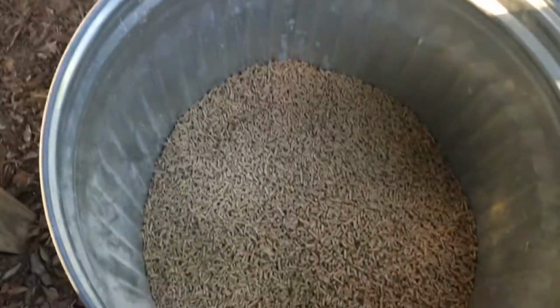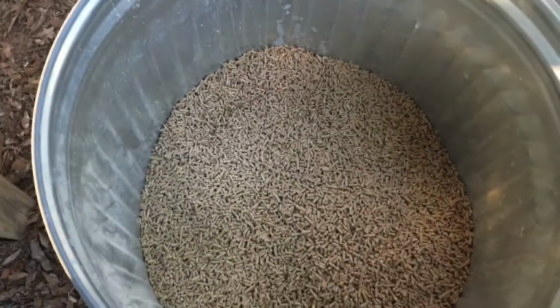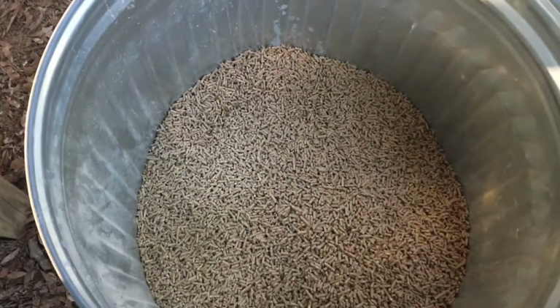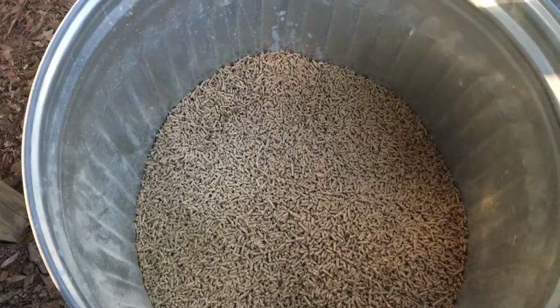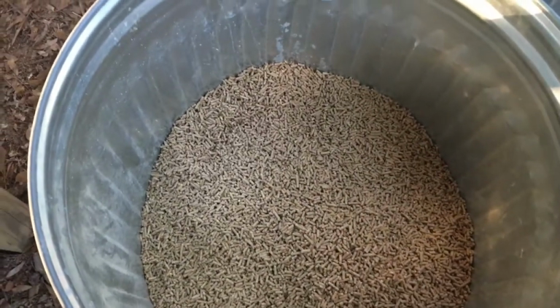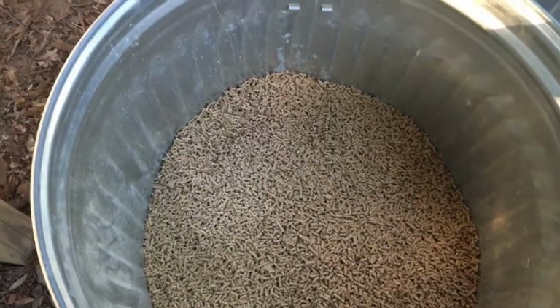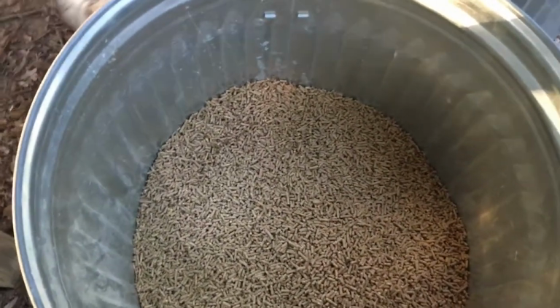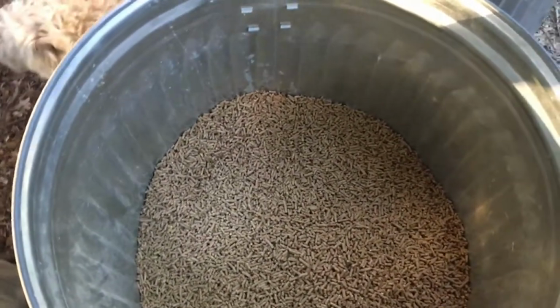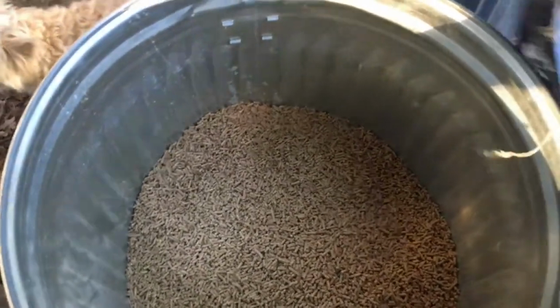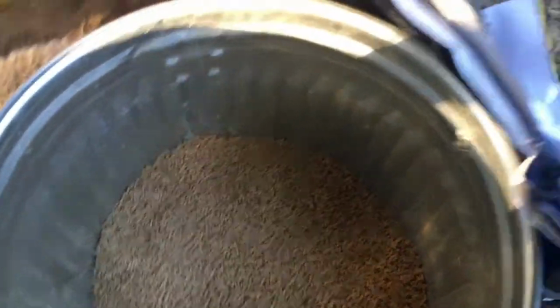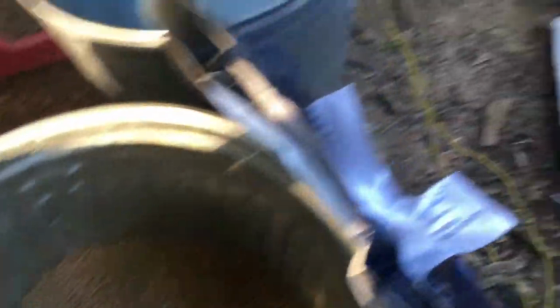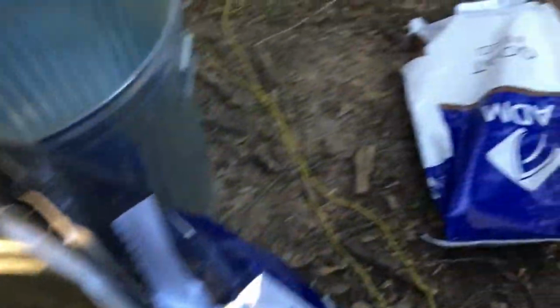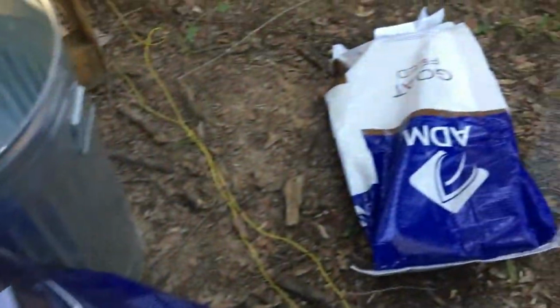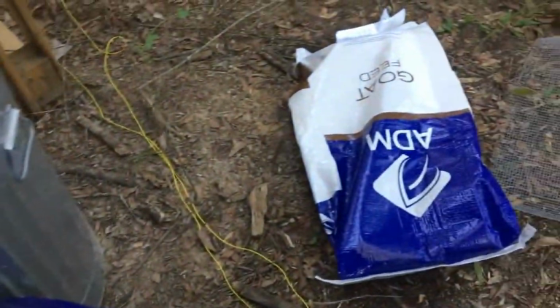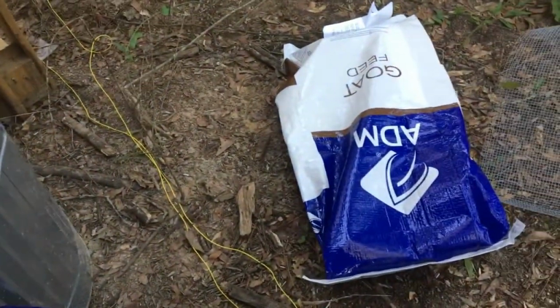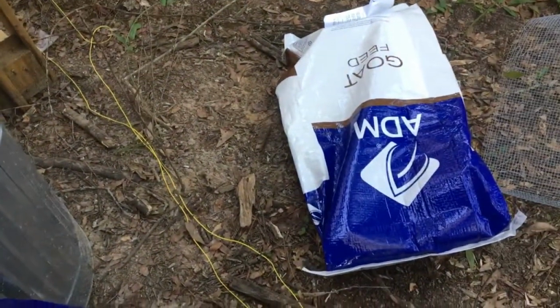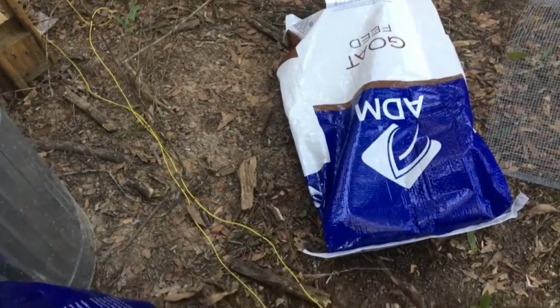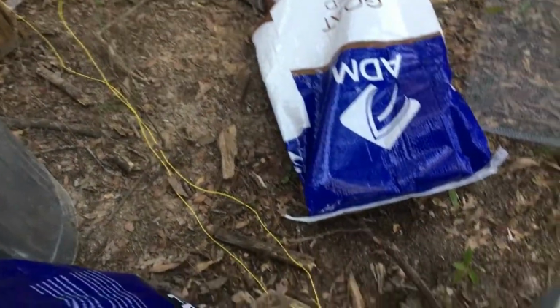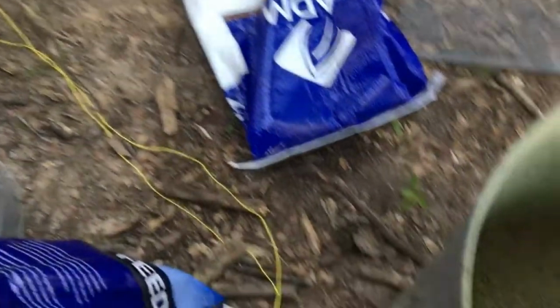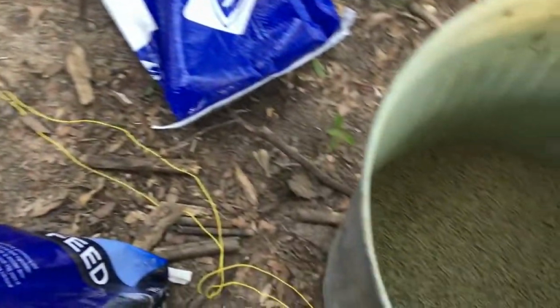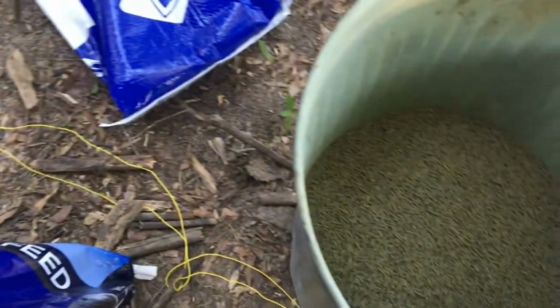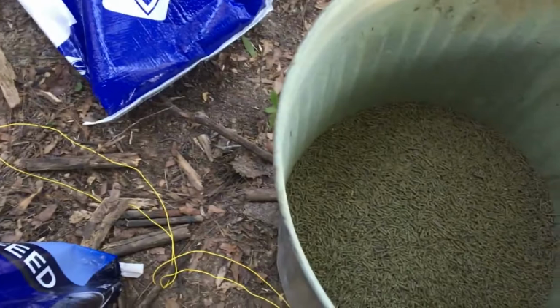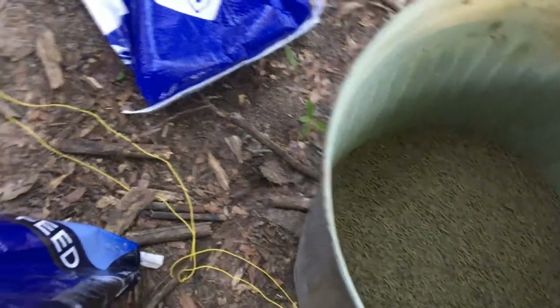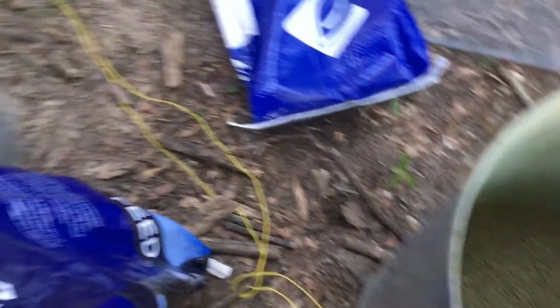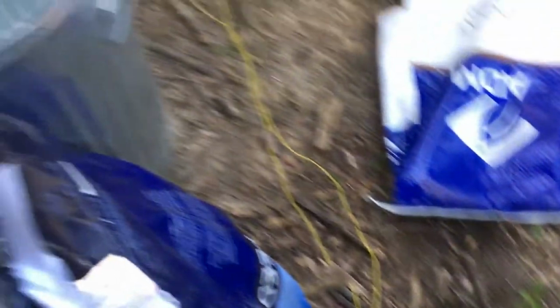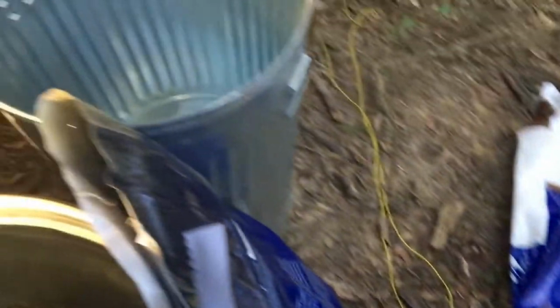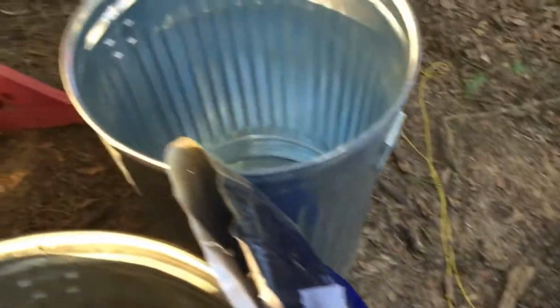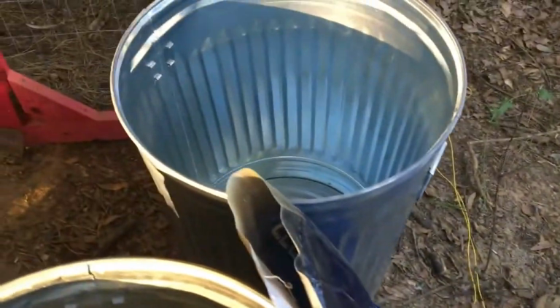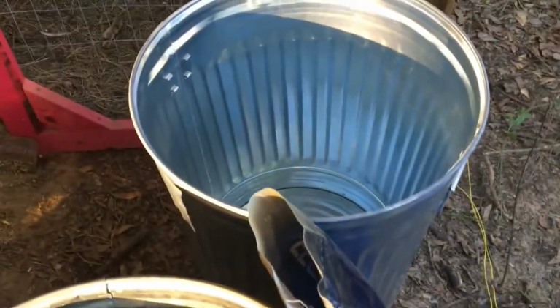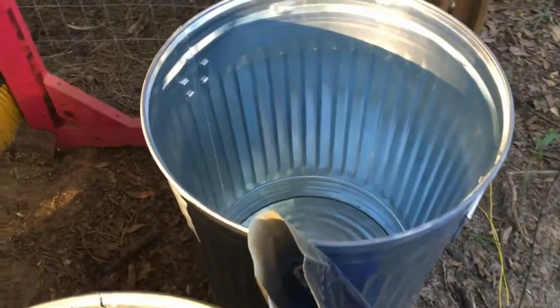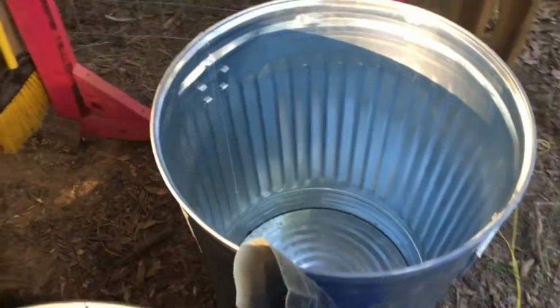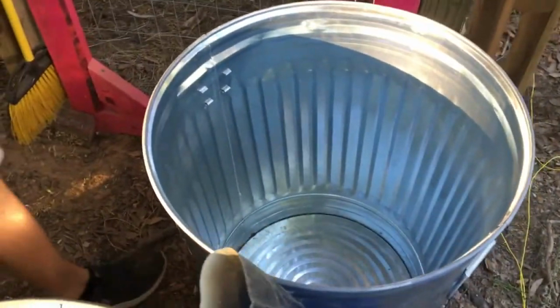We feed our dairy goat deer feed — there it is — and then alfalfa pellets and grain balls.